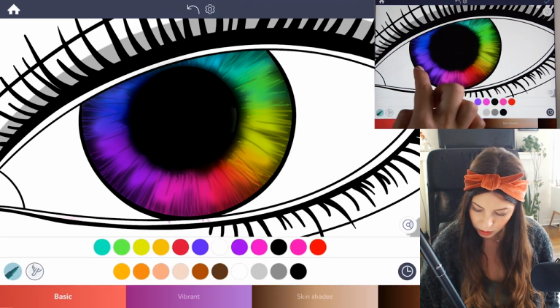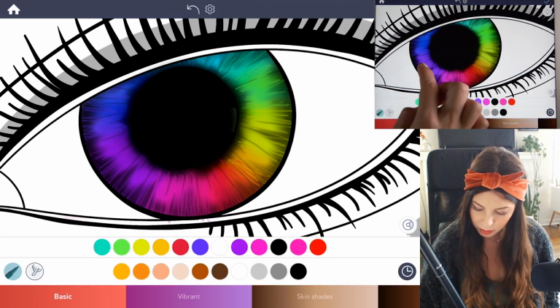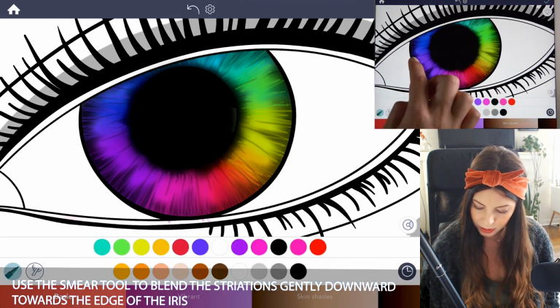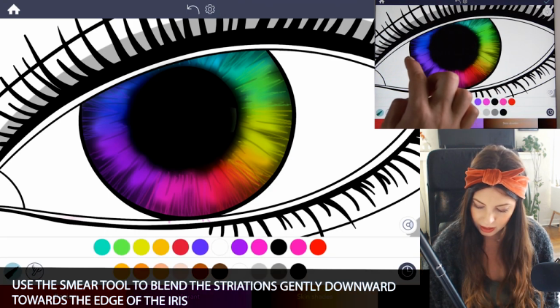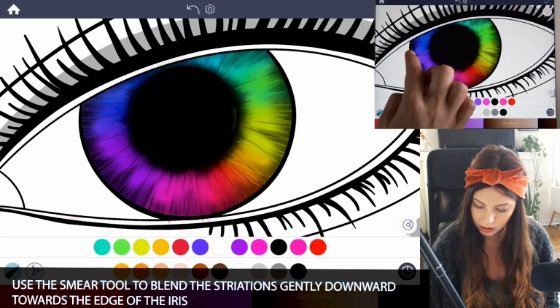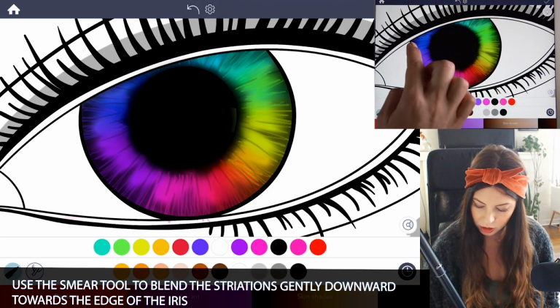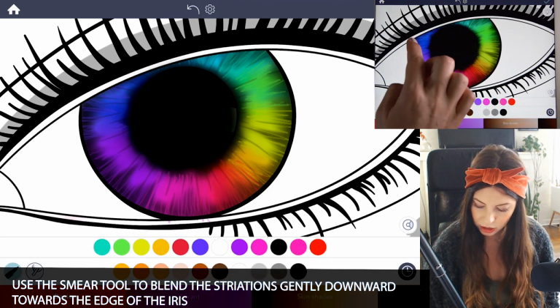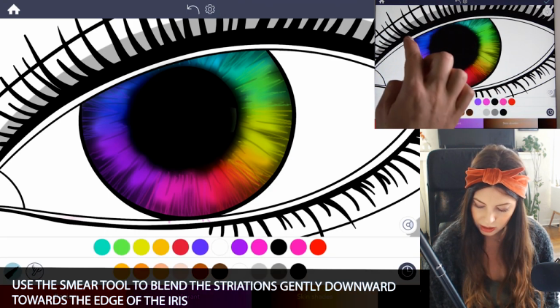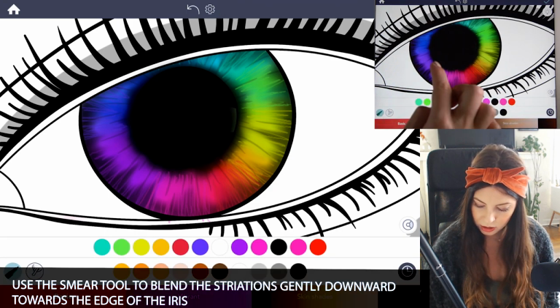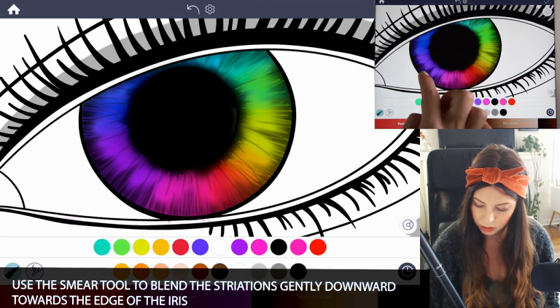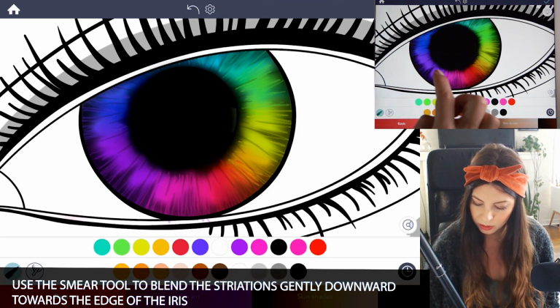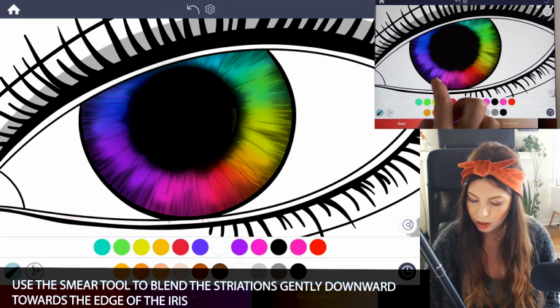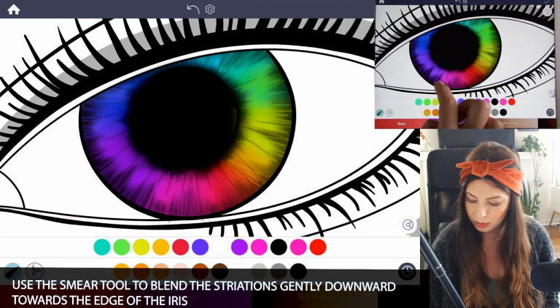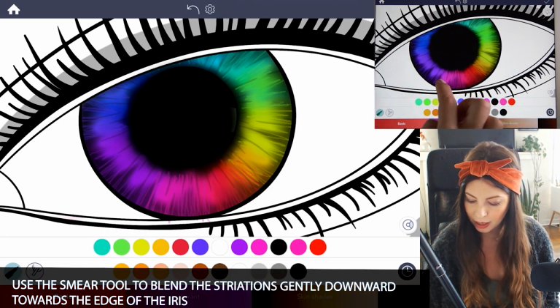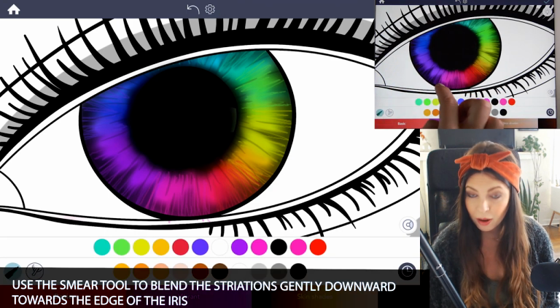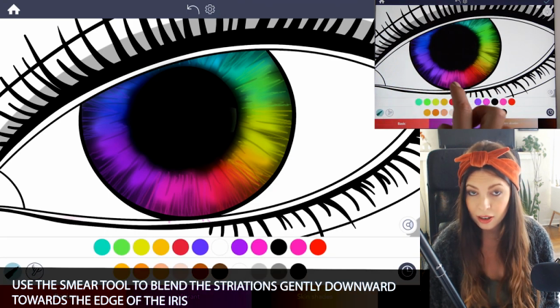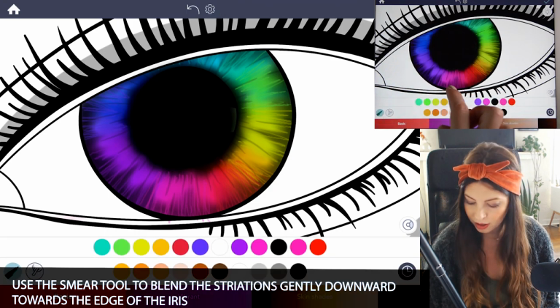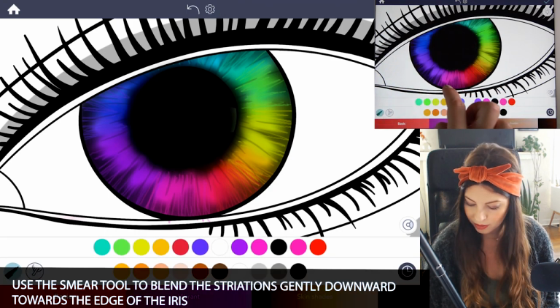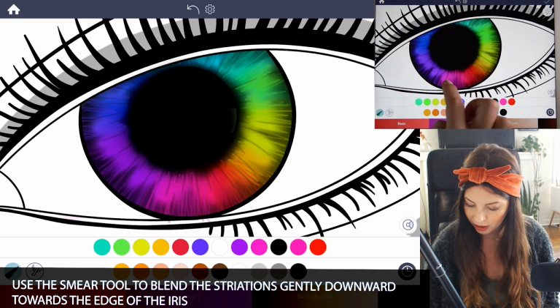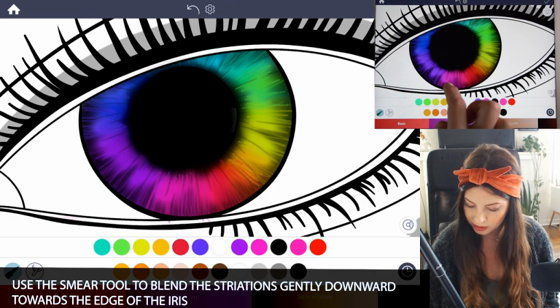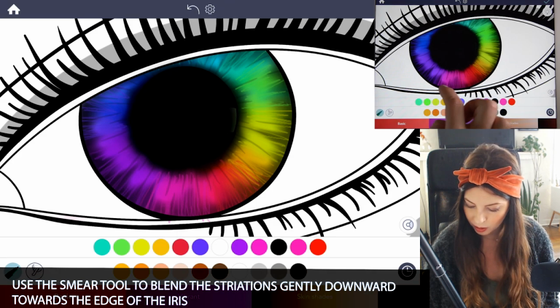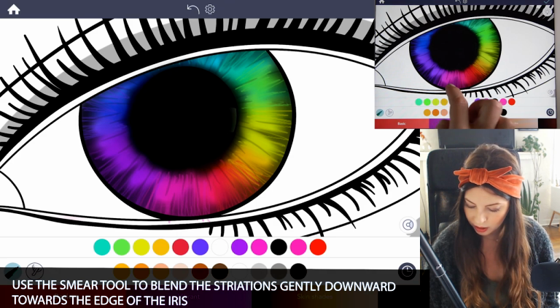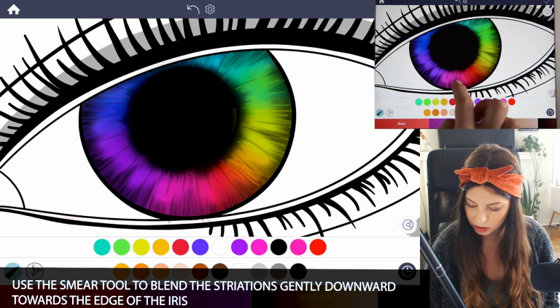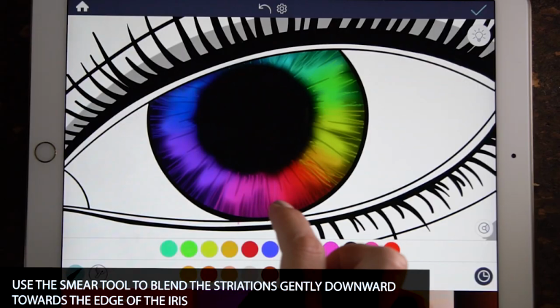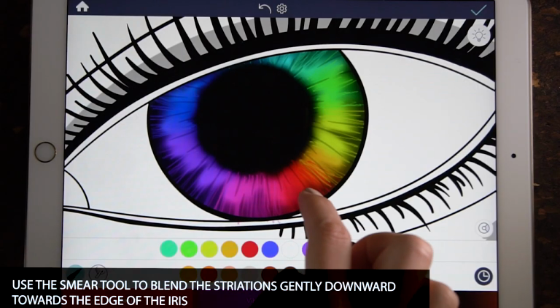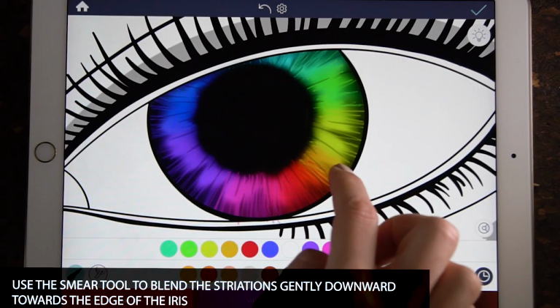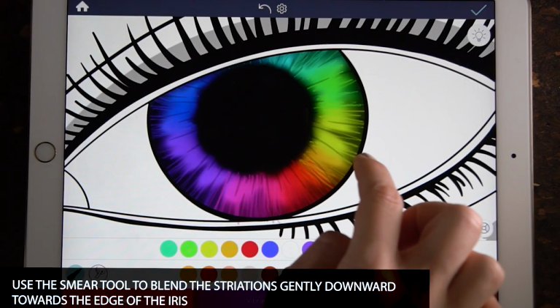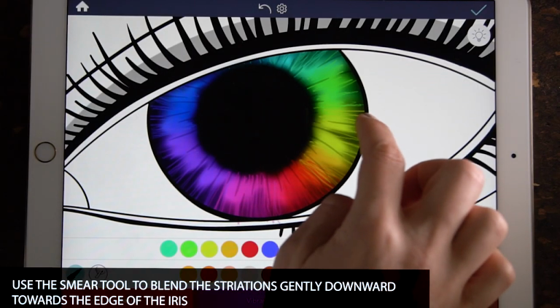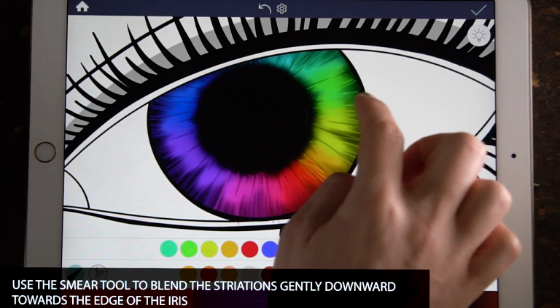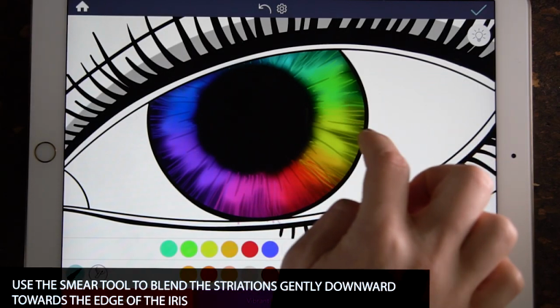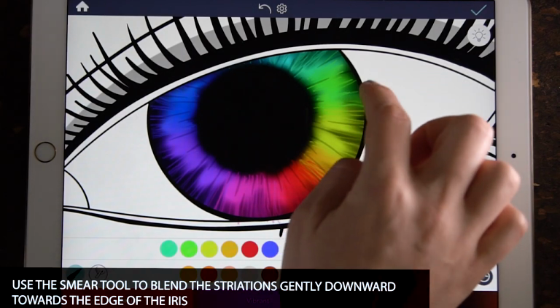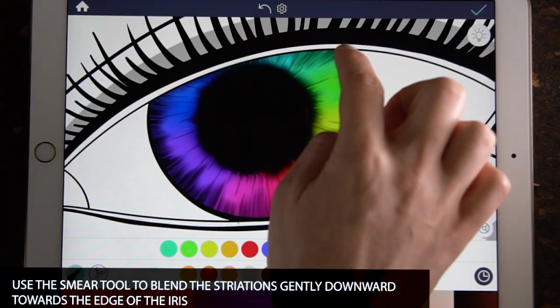Go back to the smear tool with the same settings. I'm going to blend the striations into the black part of the iris, just blending downward on the edges.